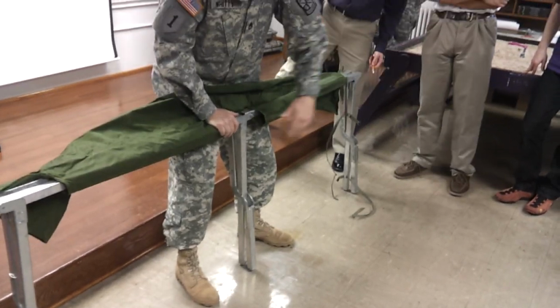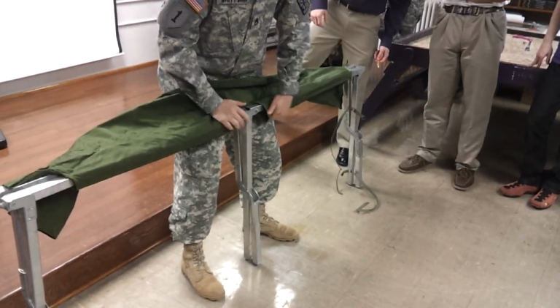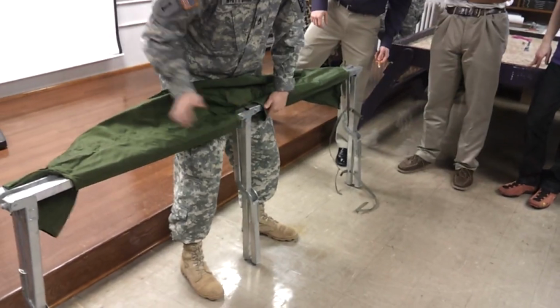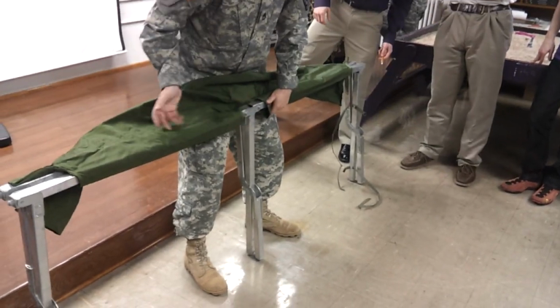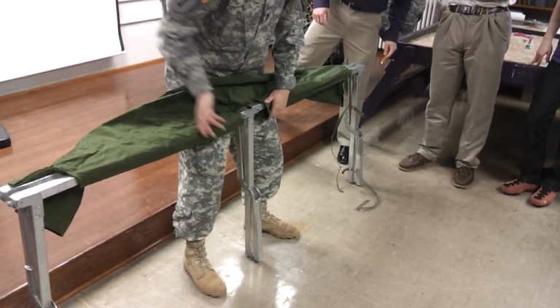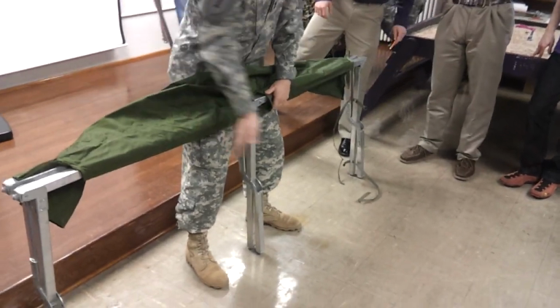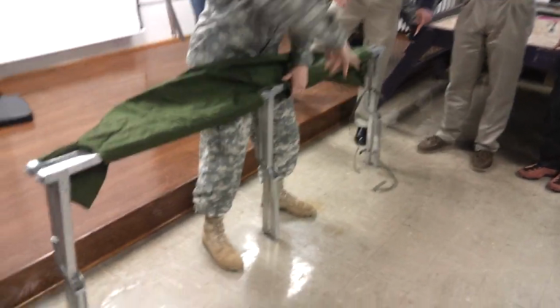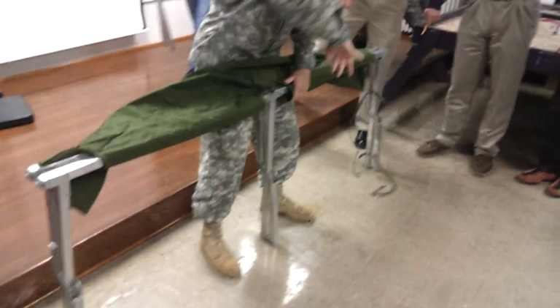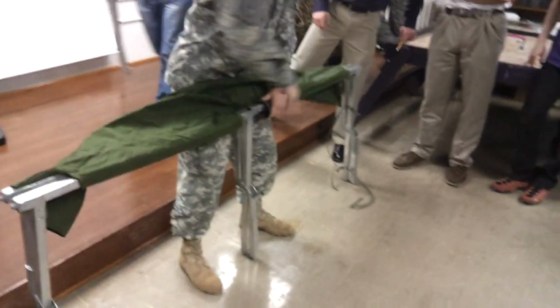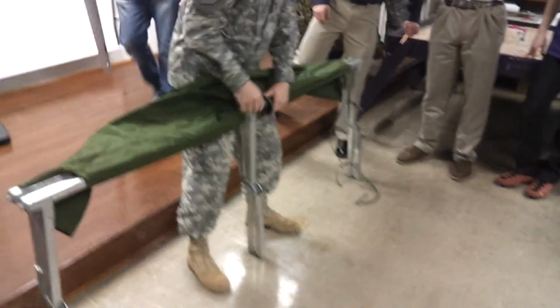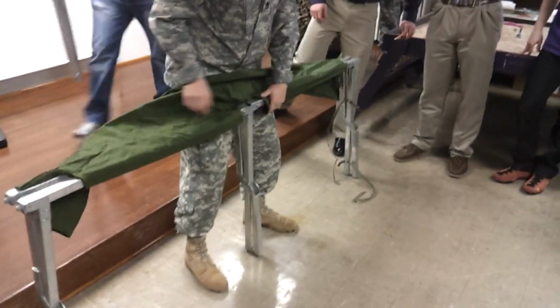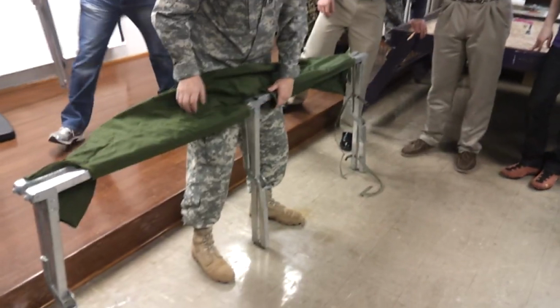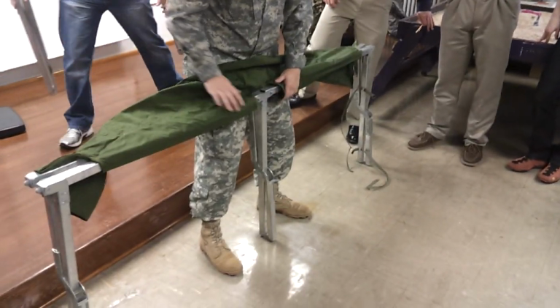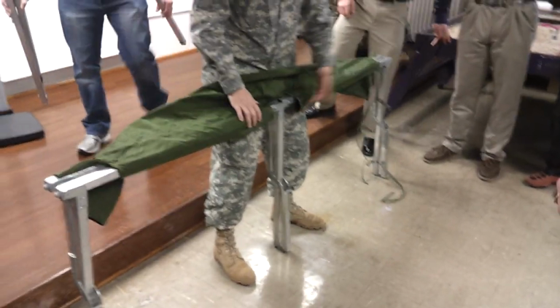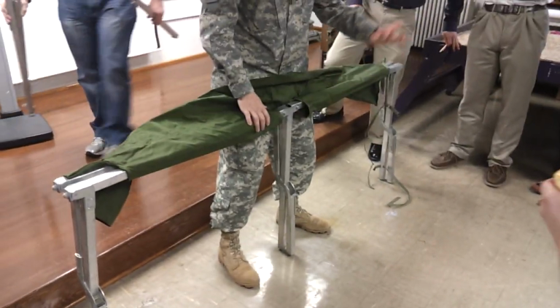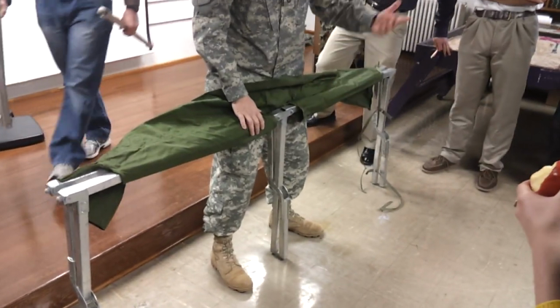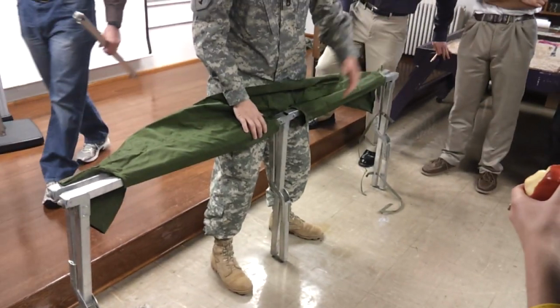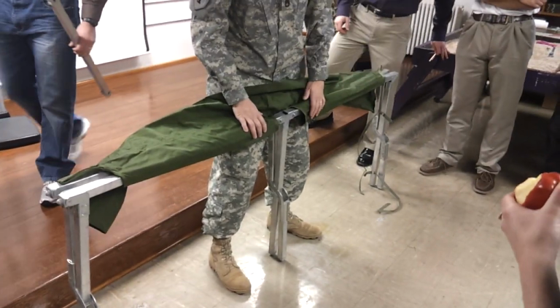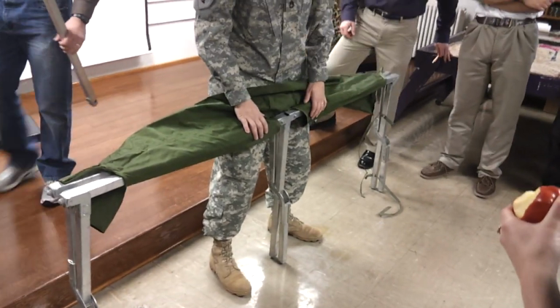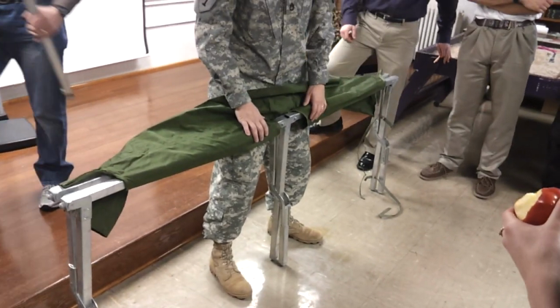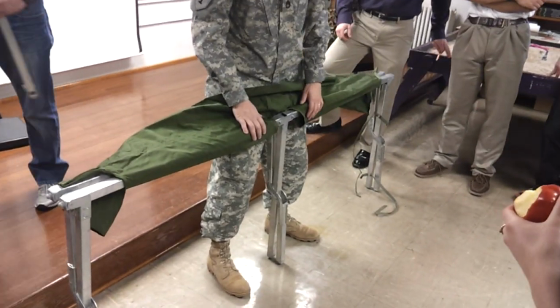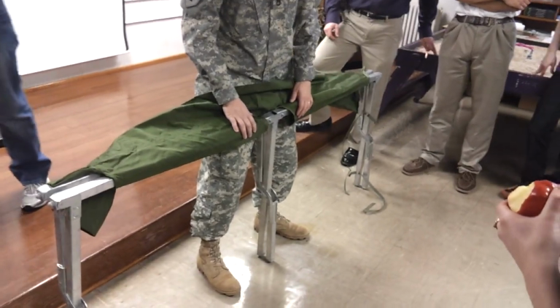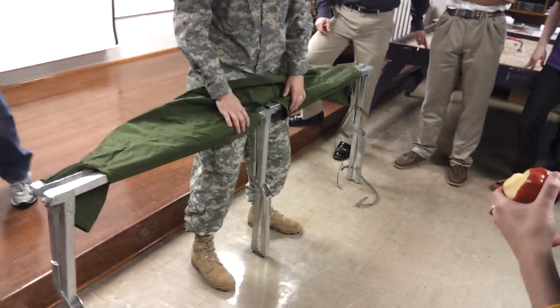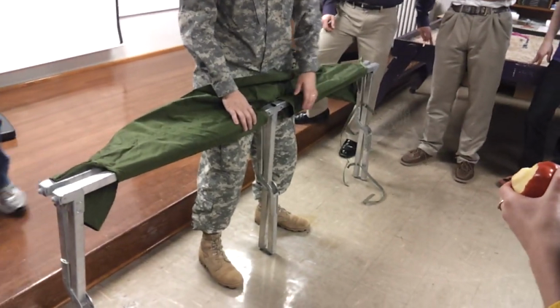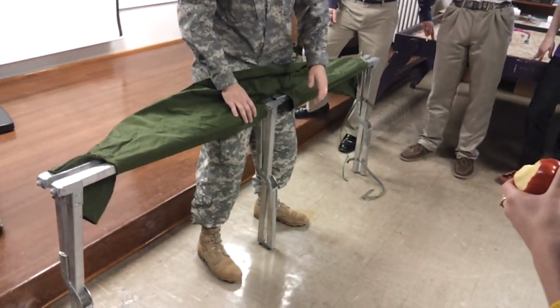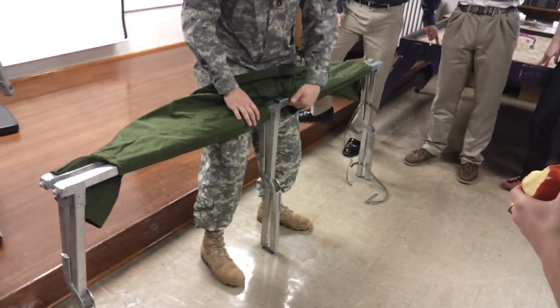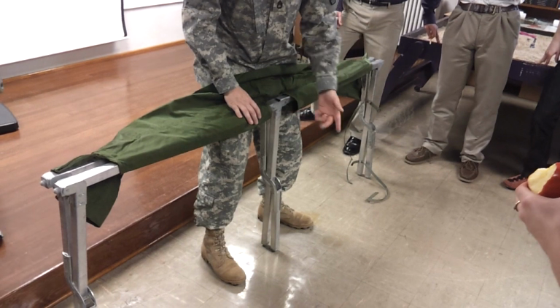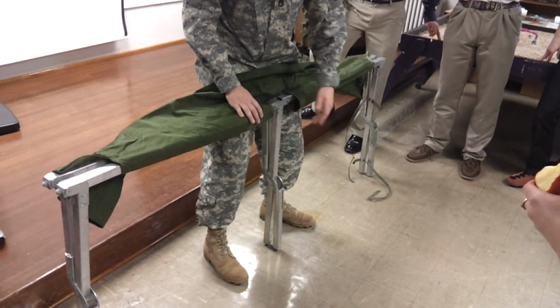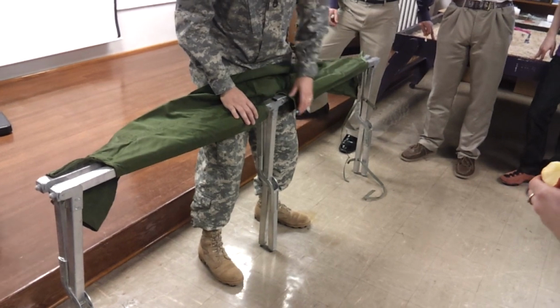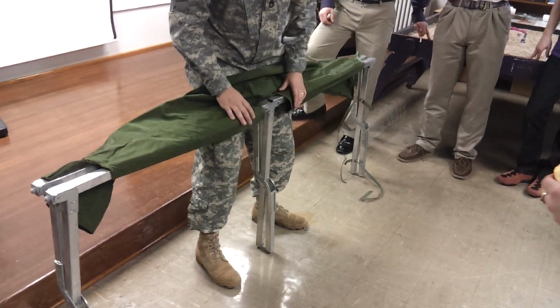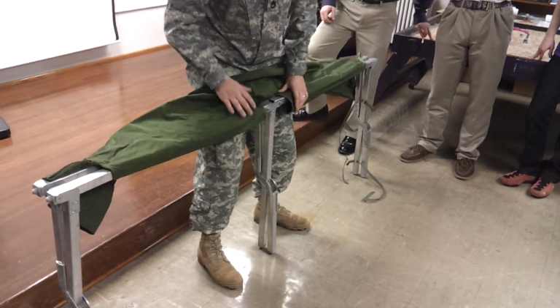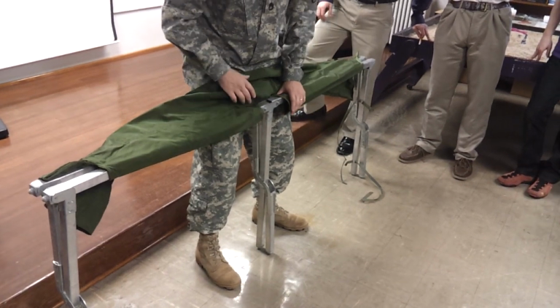If it's the other way, you're wrong. They need to be on the front side.